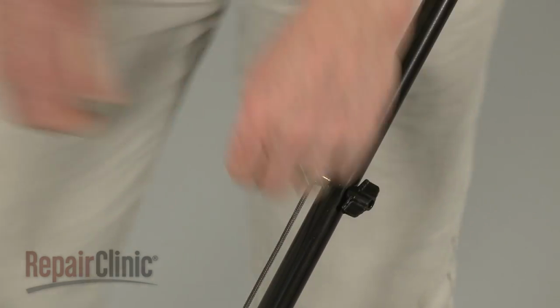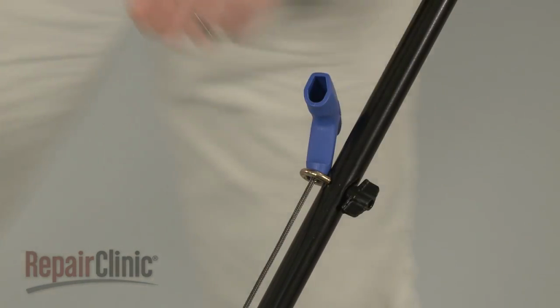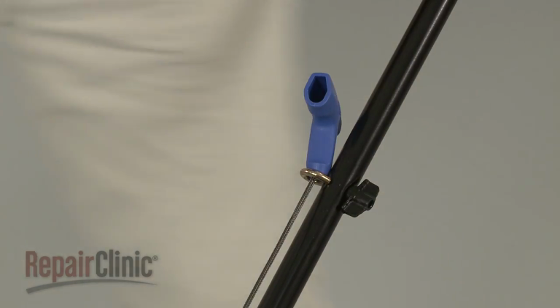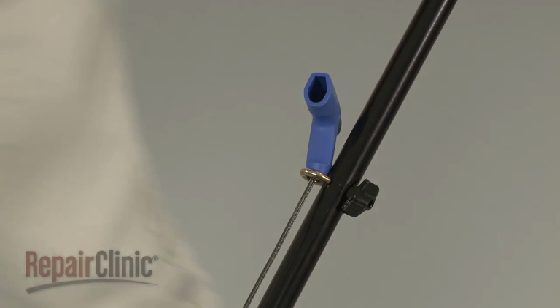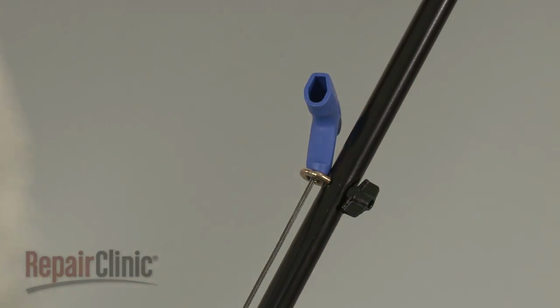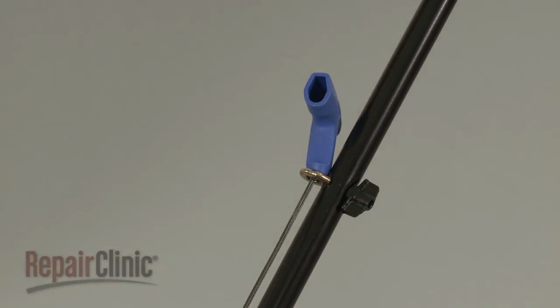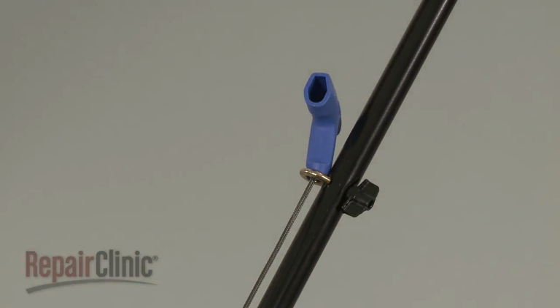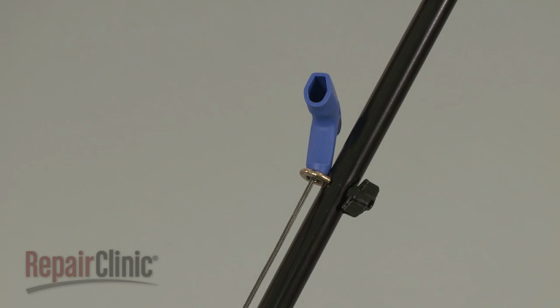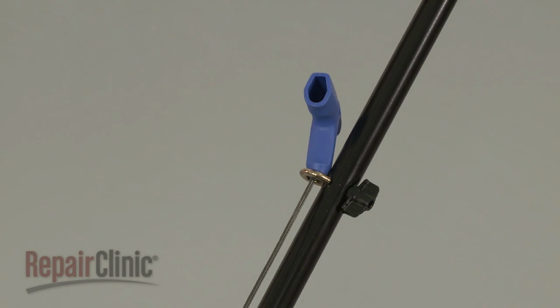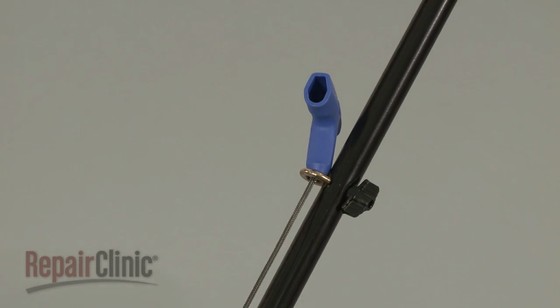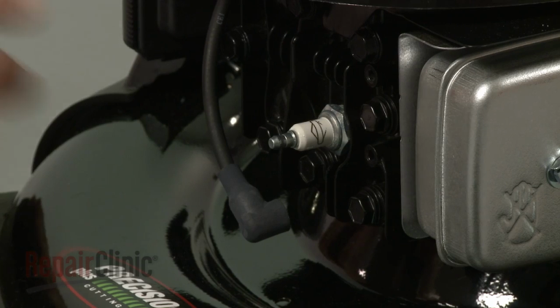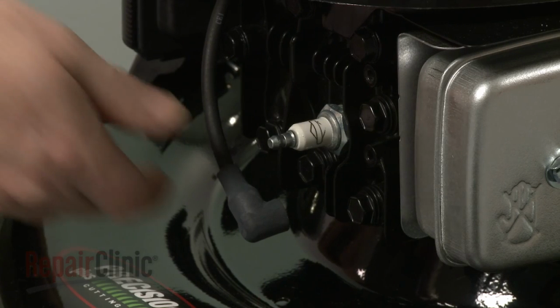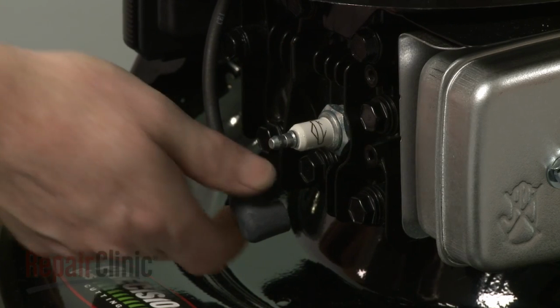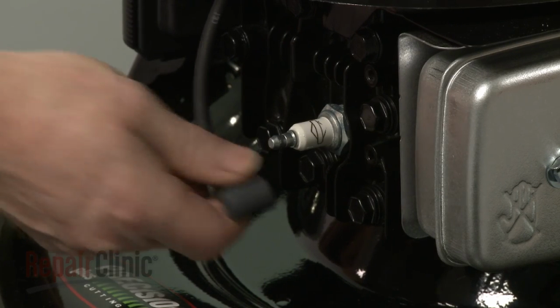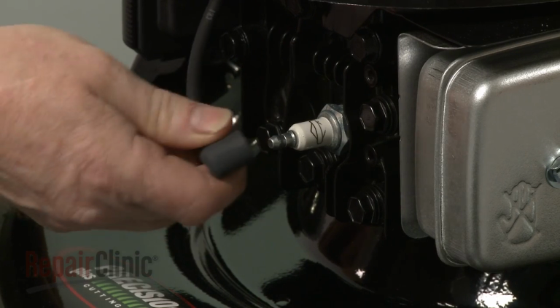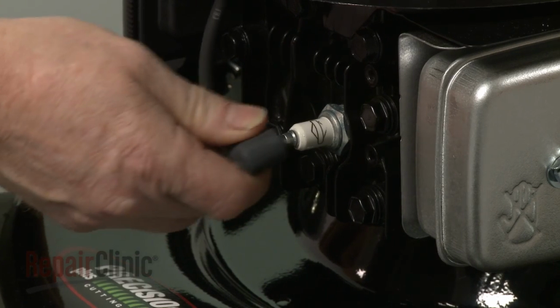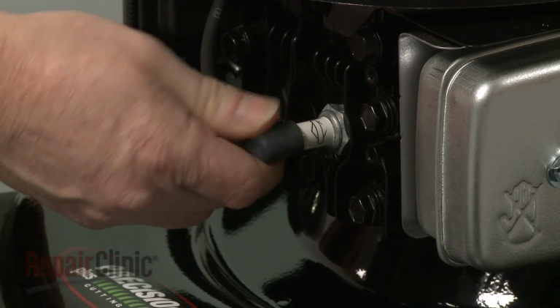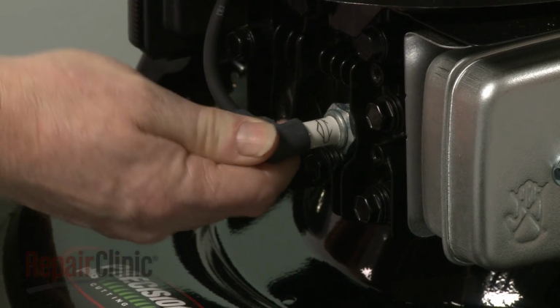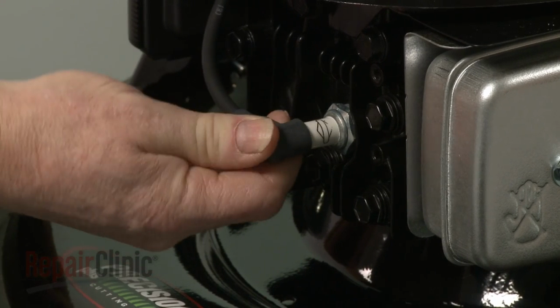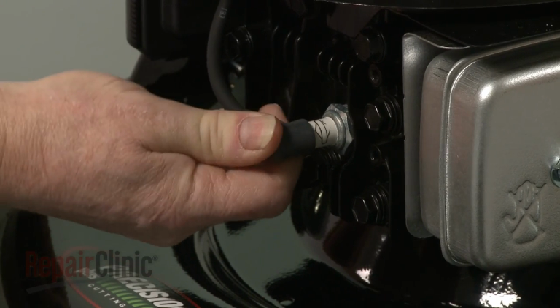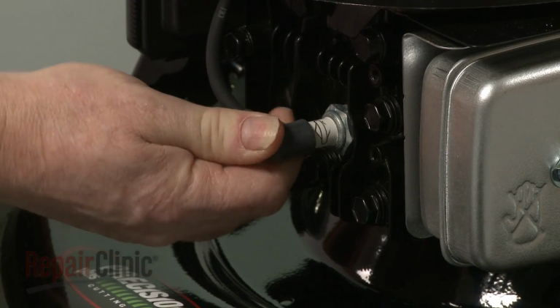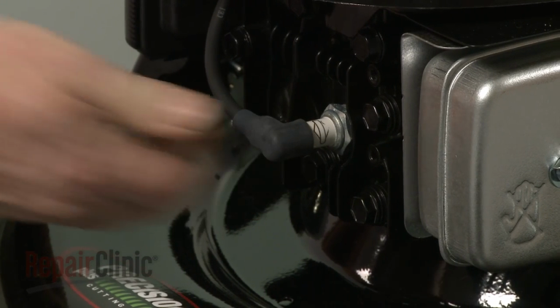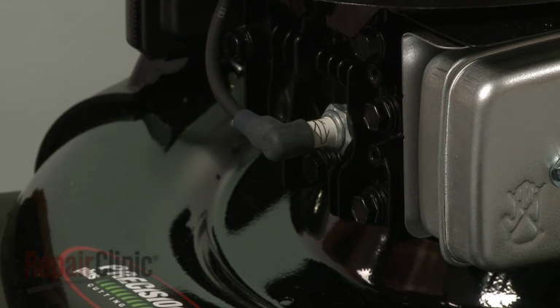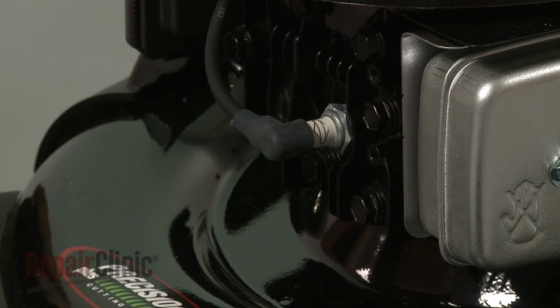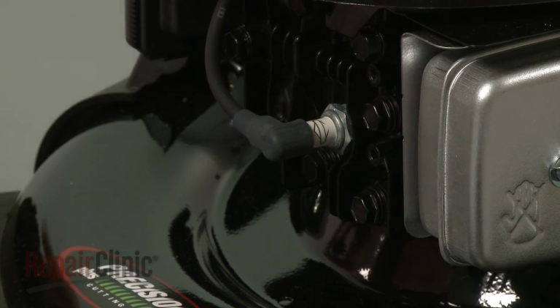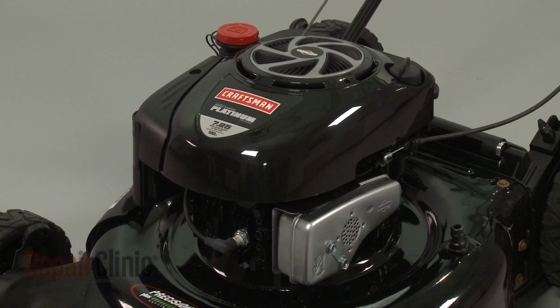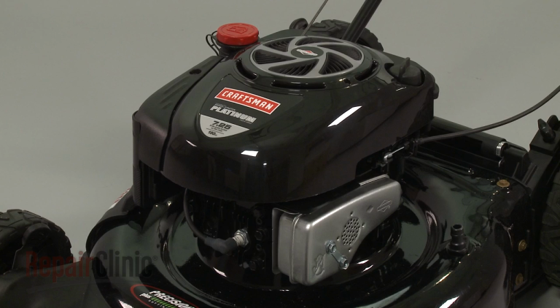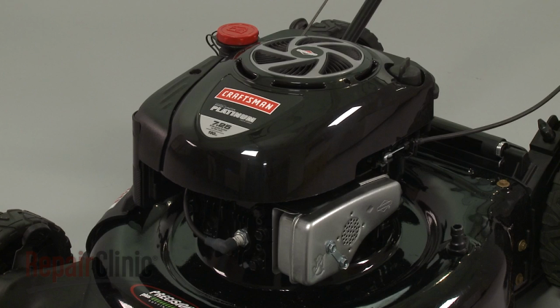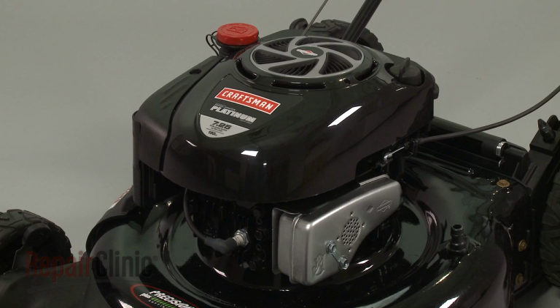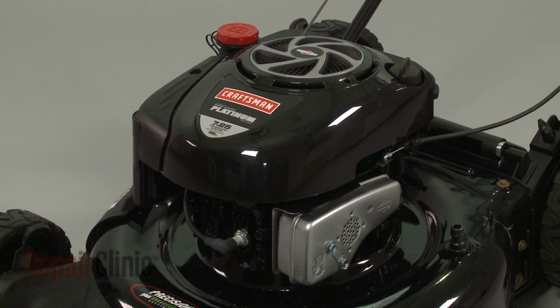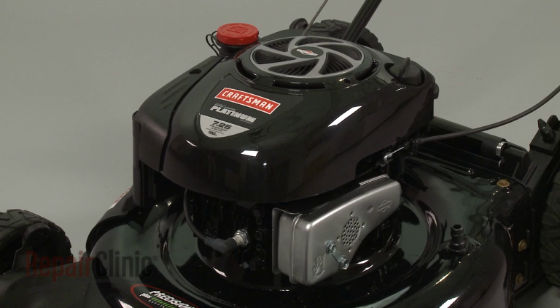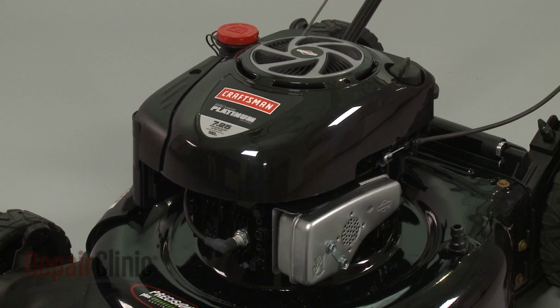With the repair completed, re-attach the wire and boot to the spark plug, refill the fuel tank, and your engine should be ready for use.